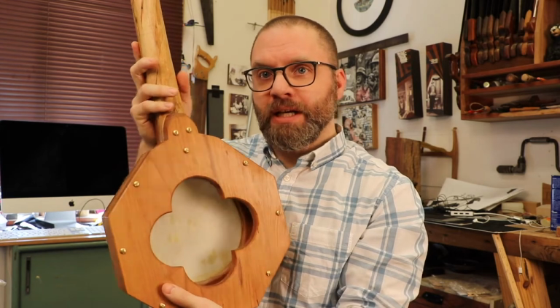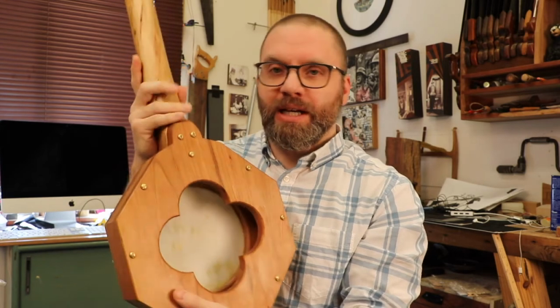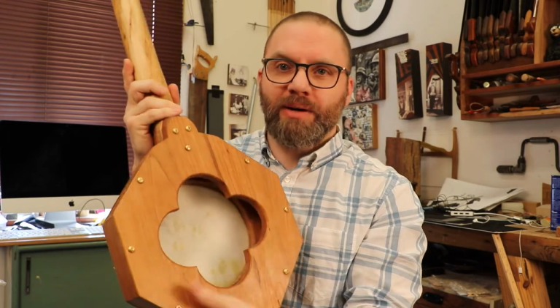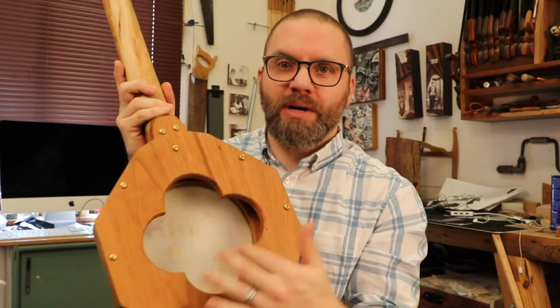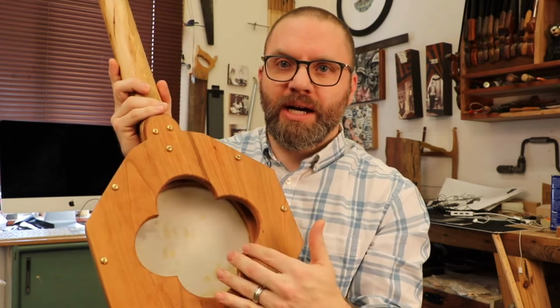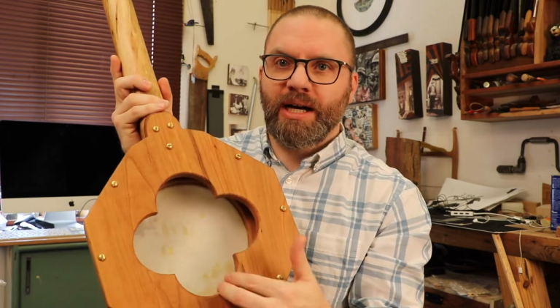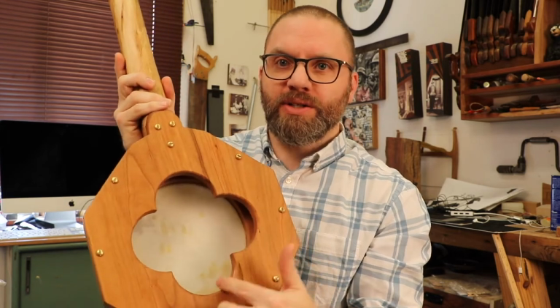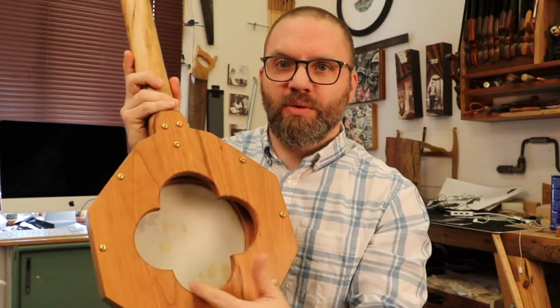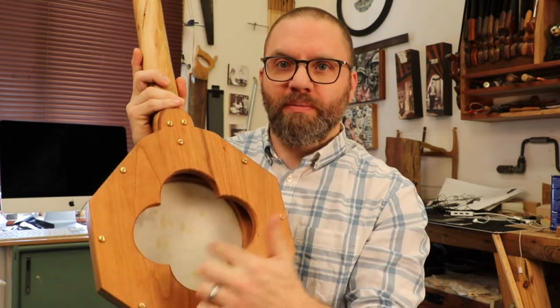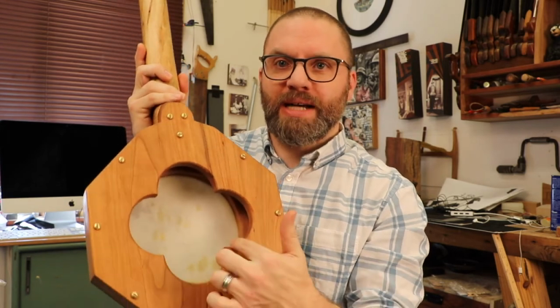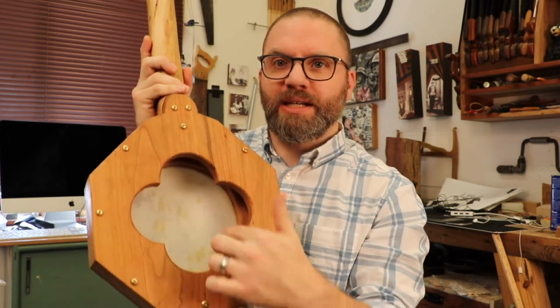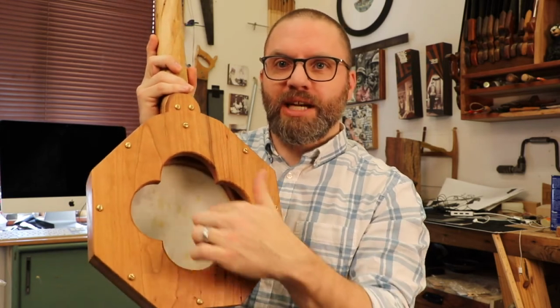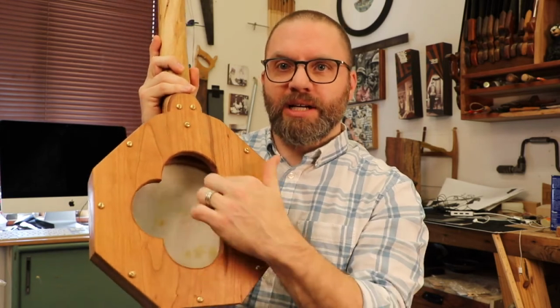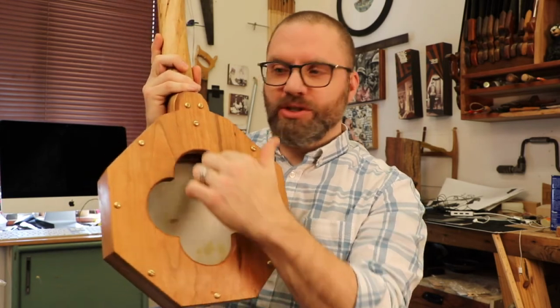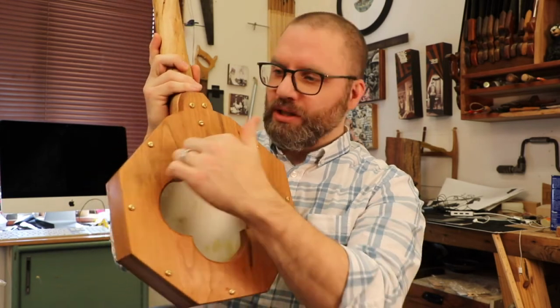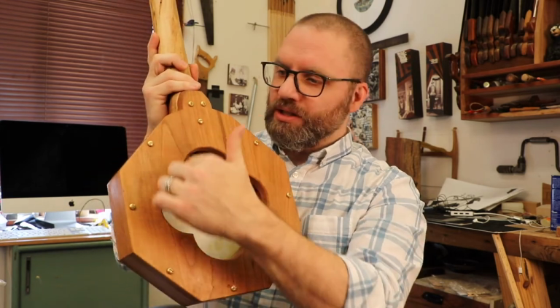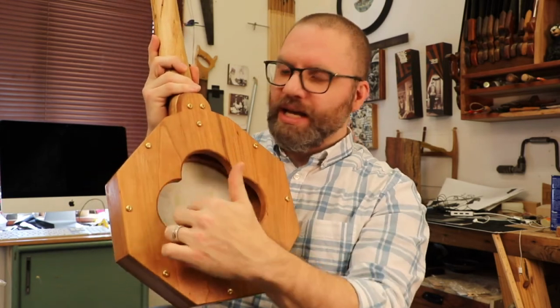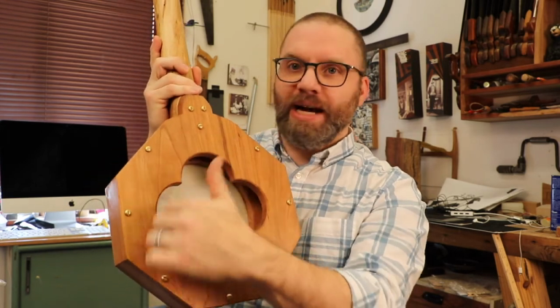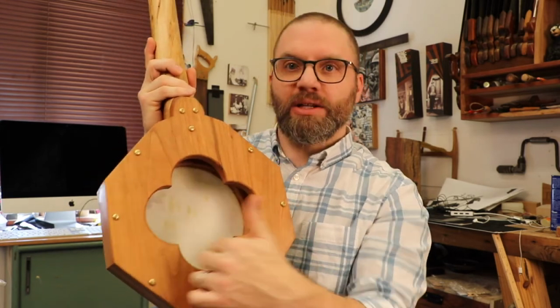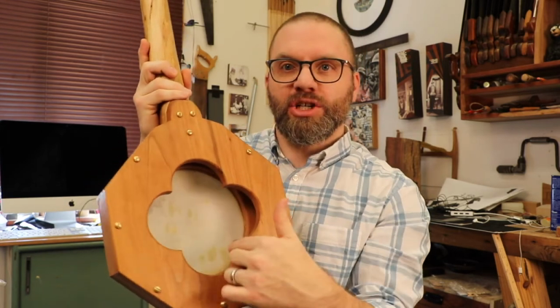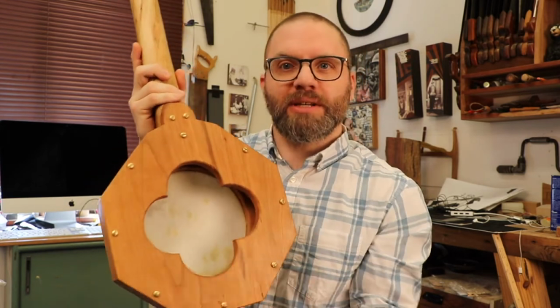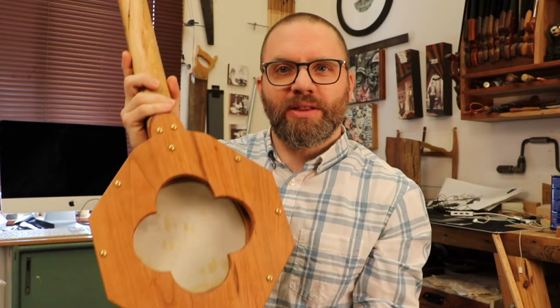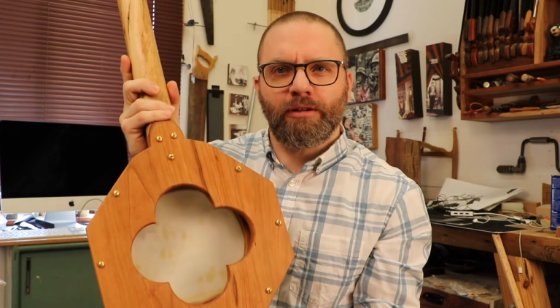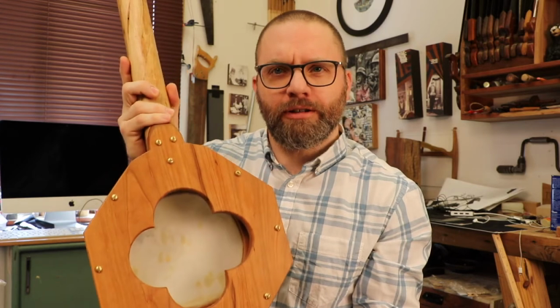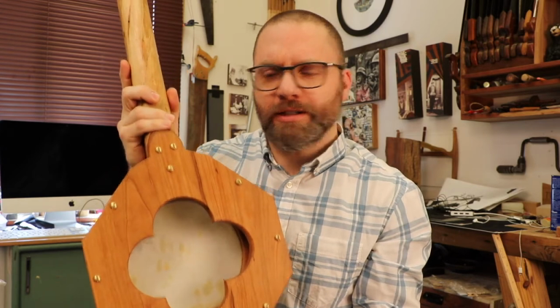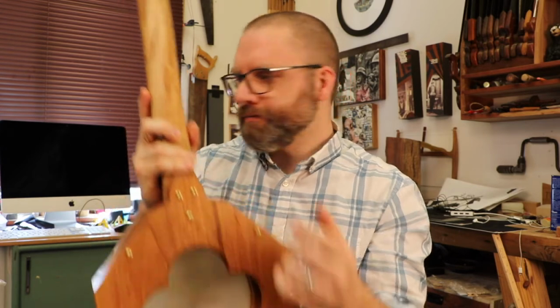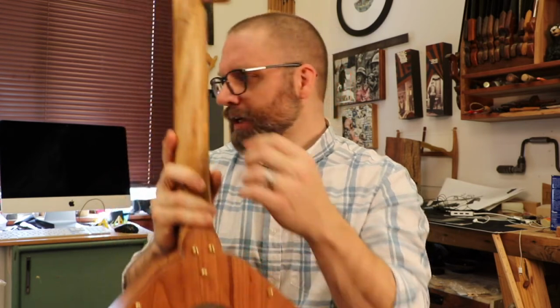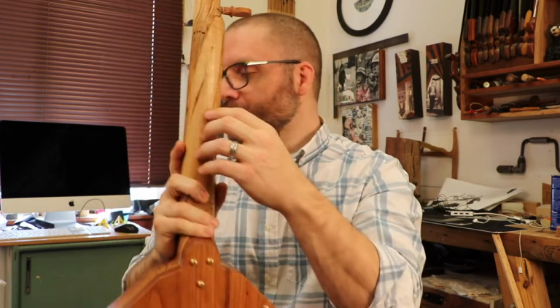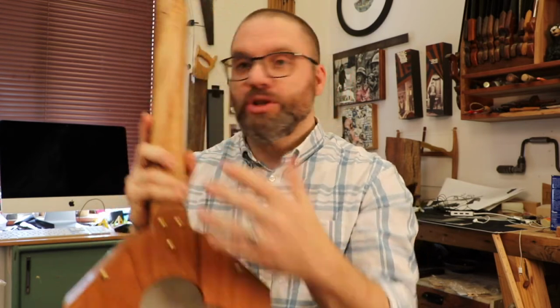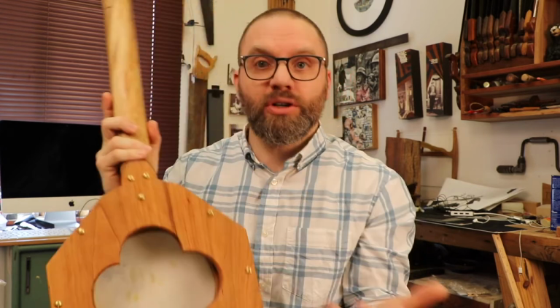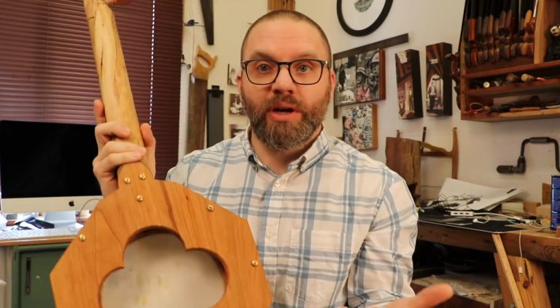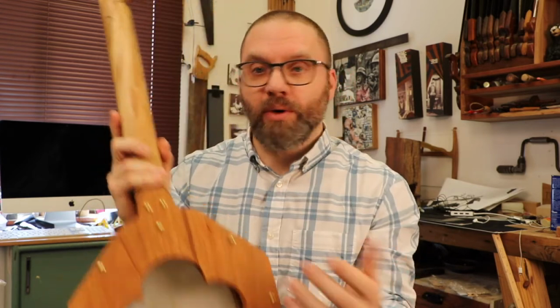Now in mine, I used a roll of masking tape to take out this interior shape because I thought it looked nice, but you can do whatever you want.